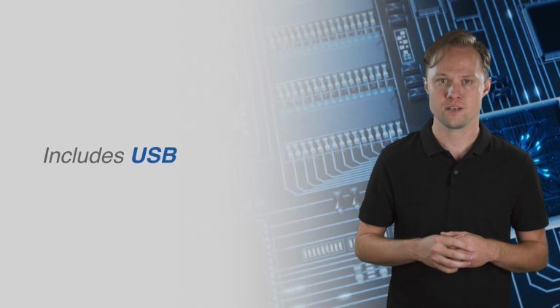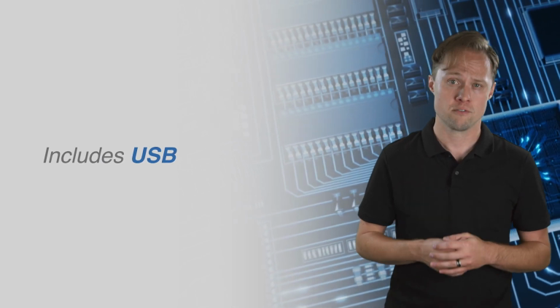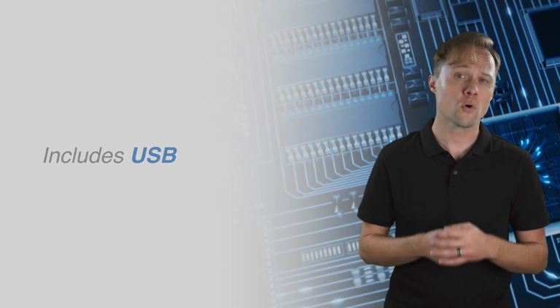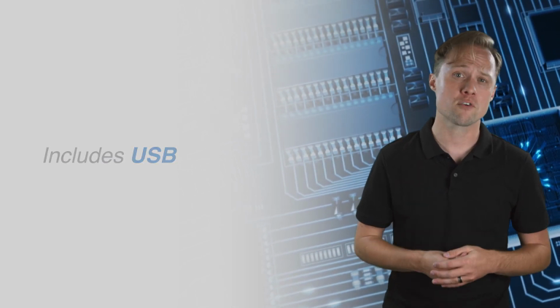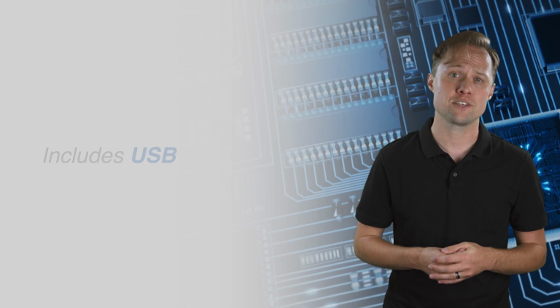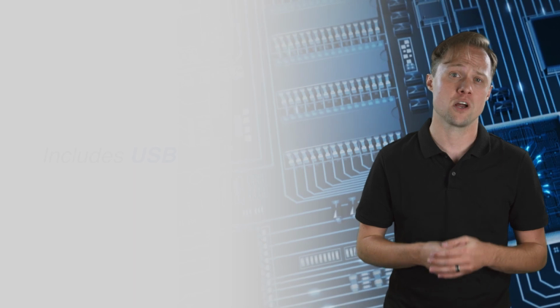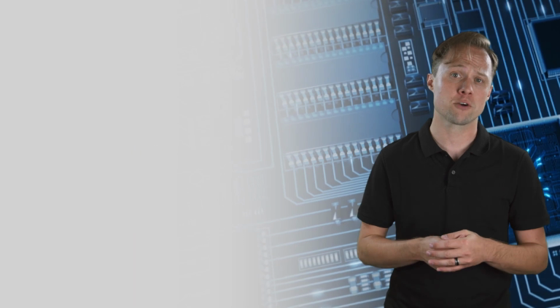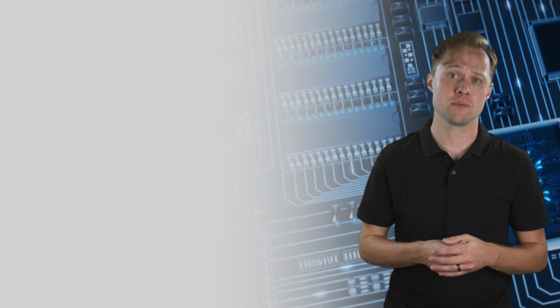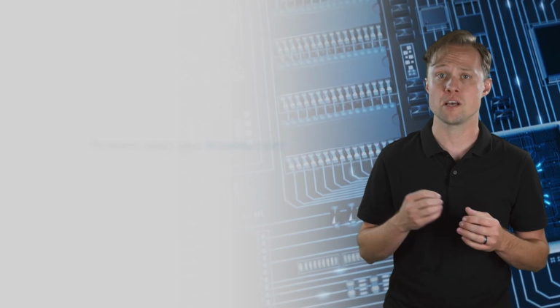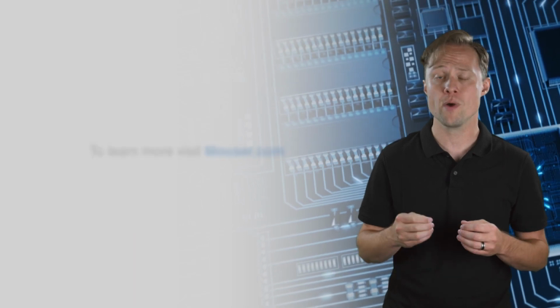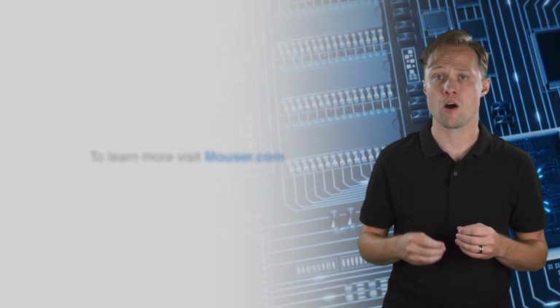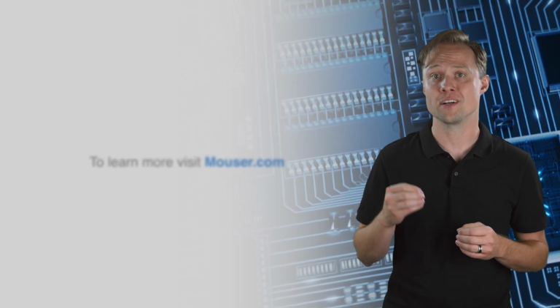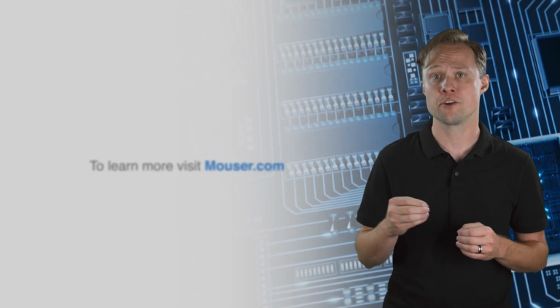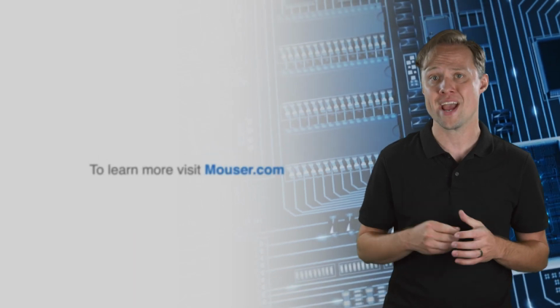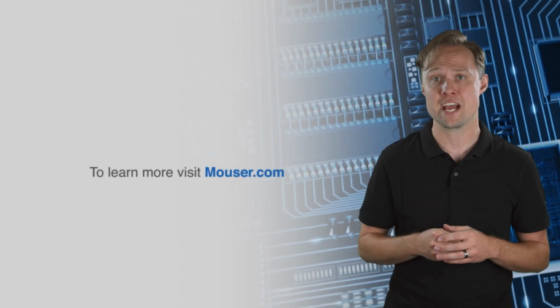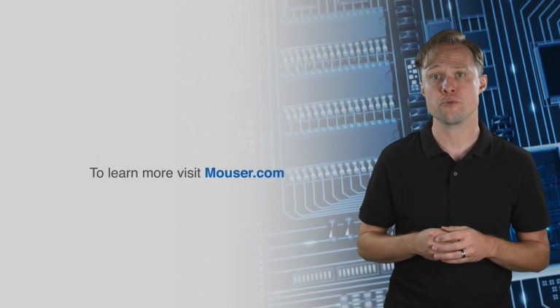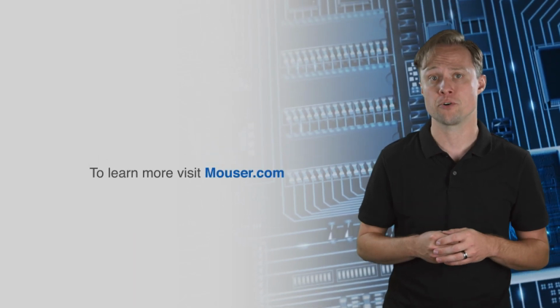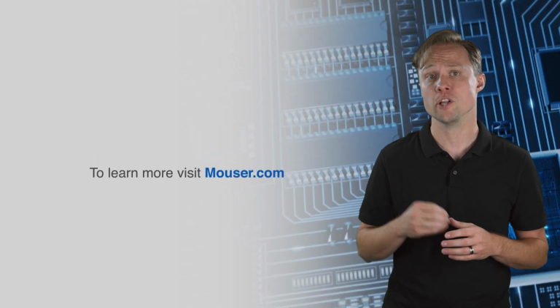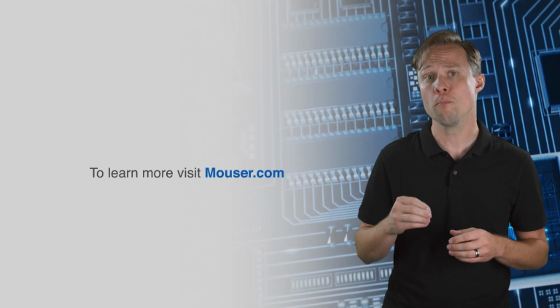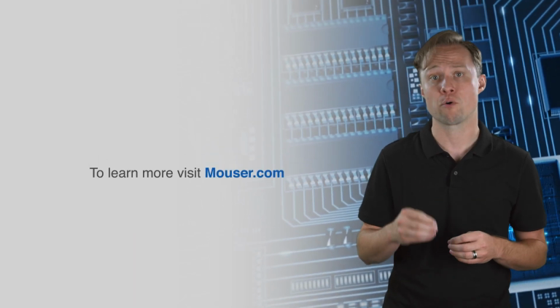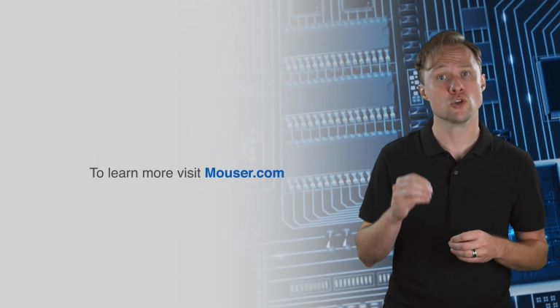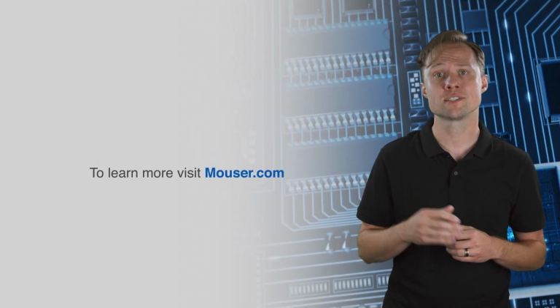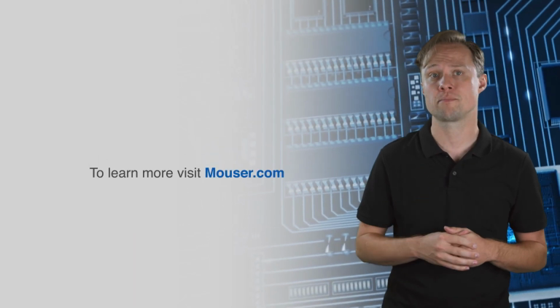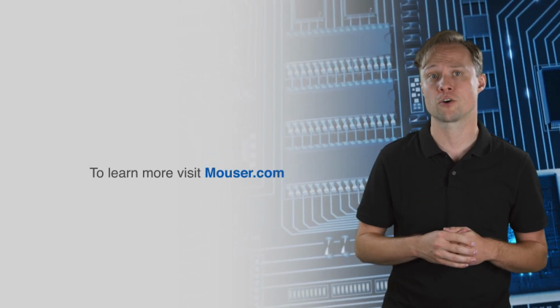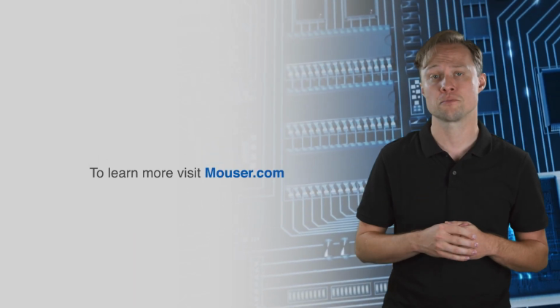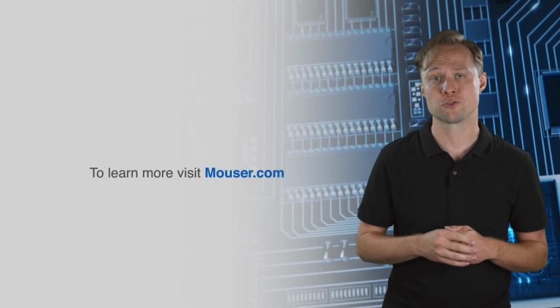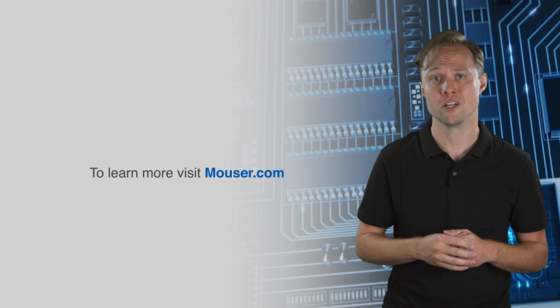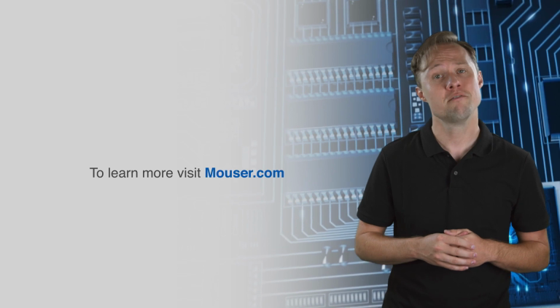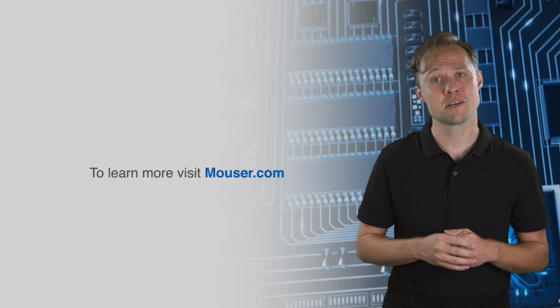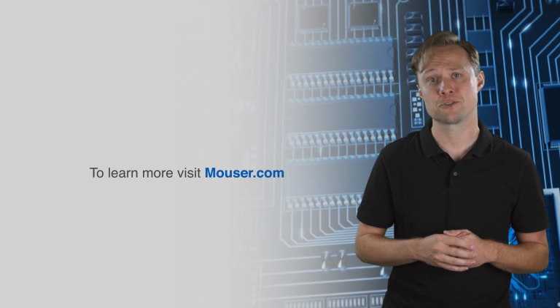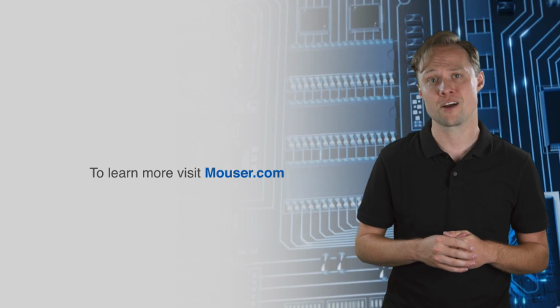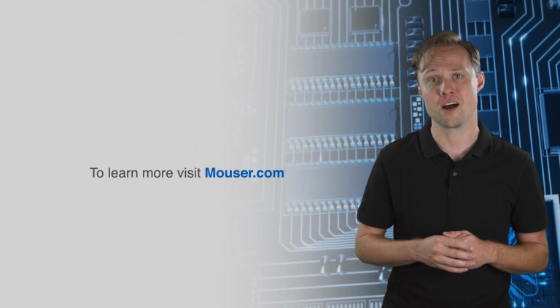For more information on Microchip's WLR089U0 low power LoRa sub-gigahertz module, visit Mouser.com.